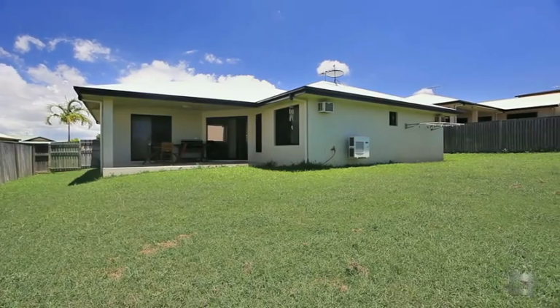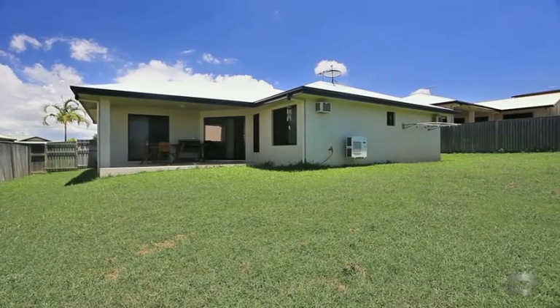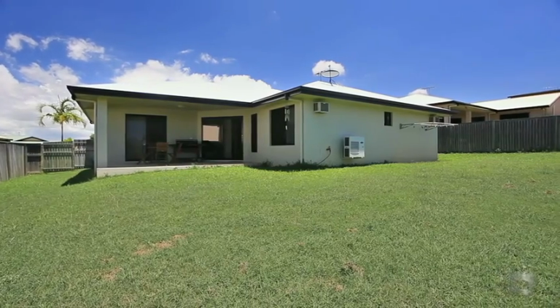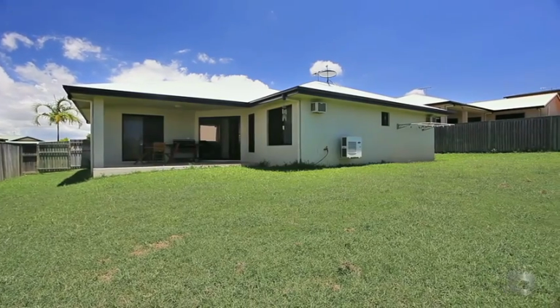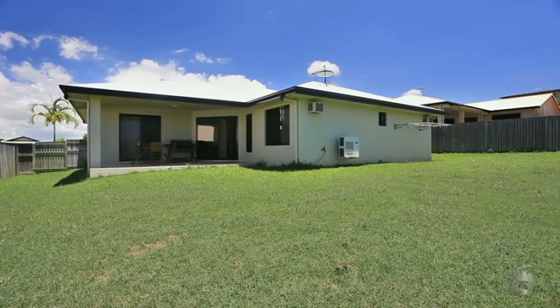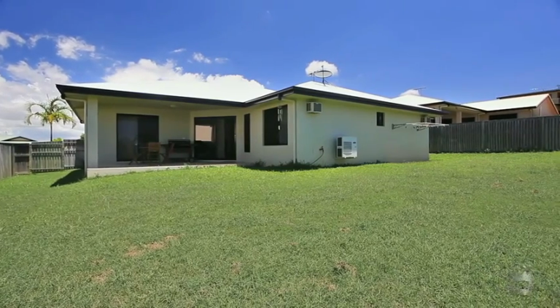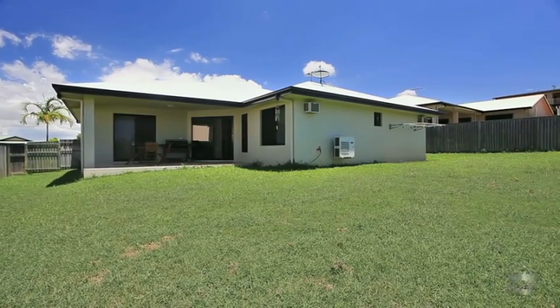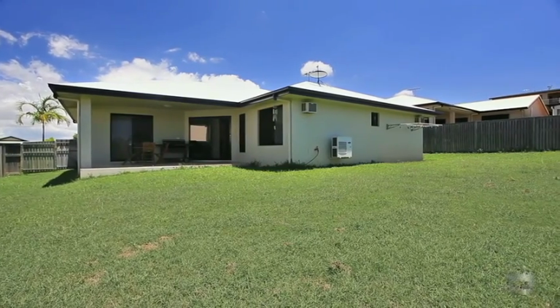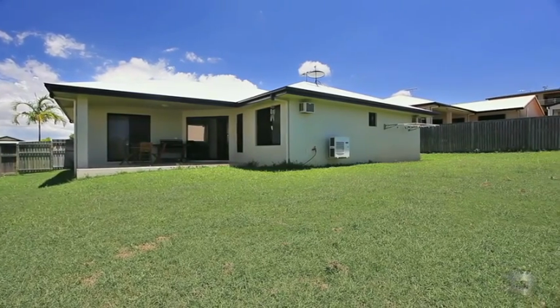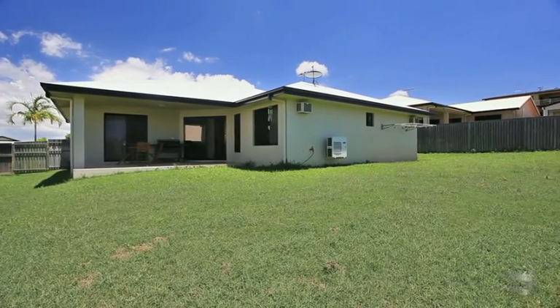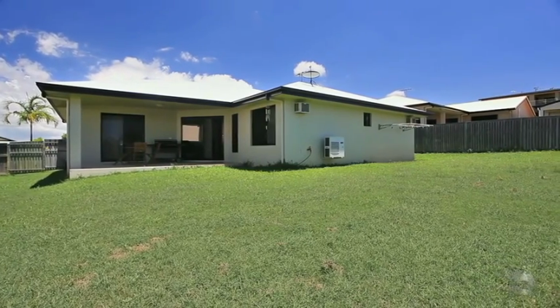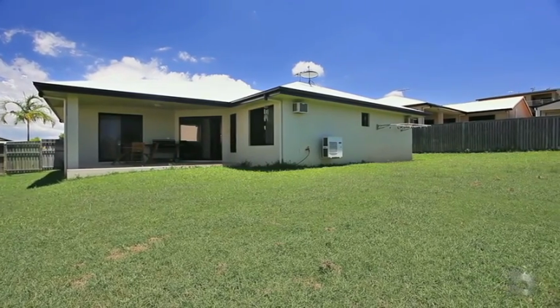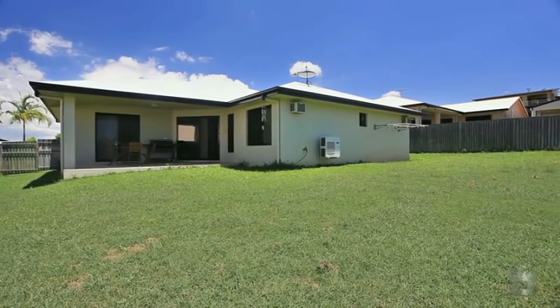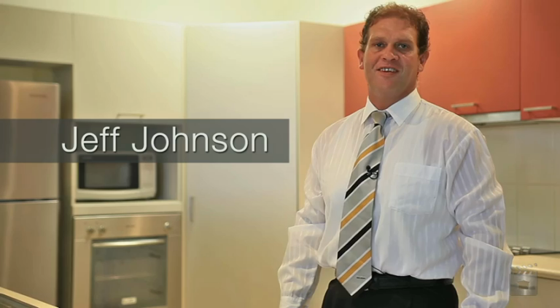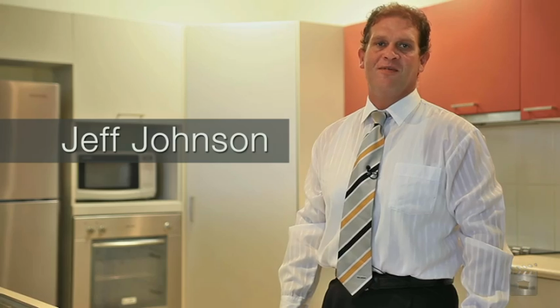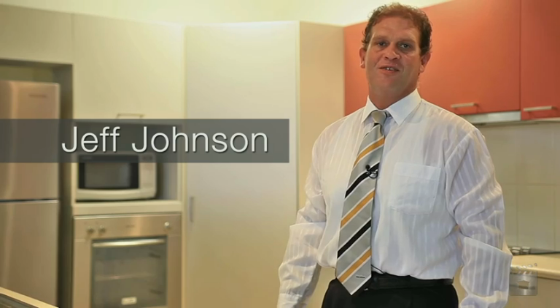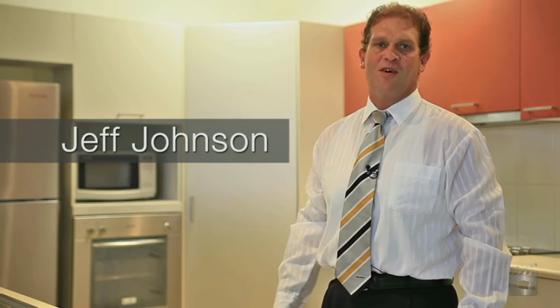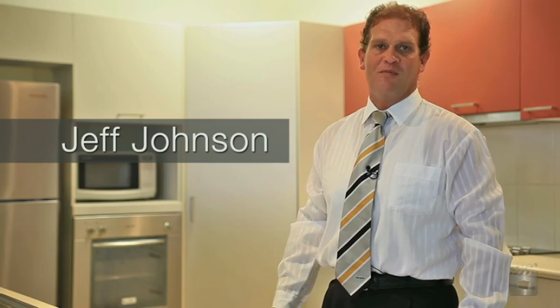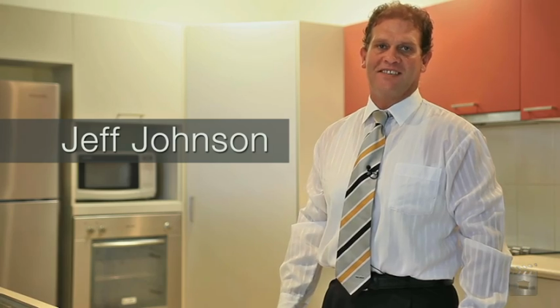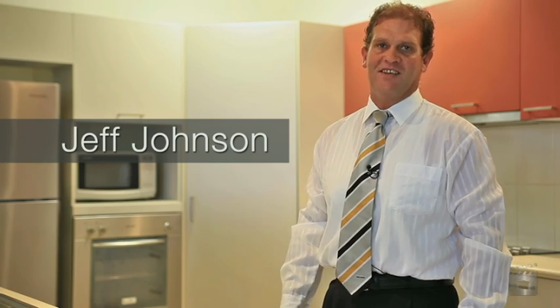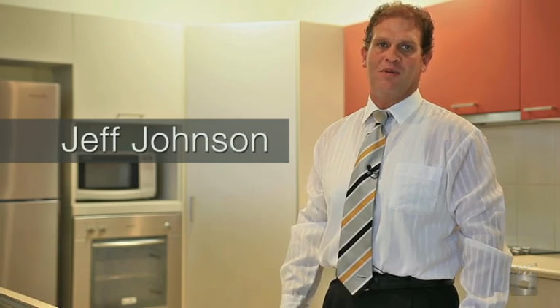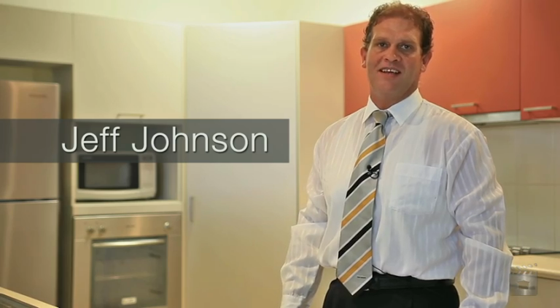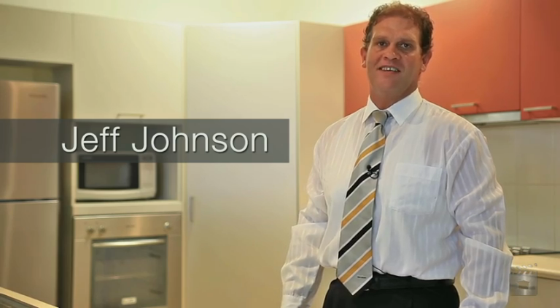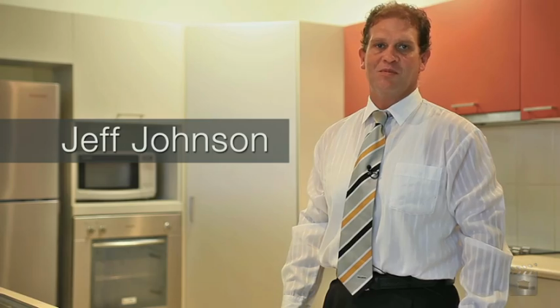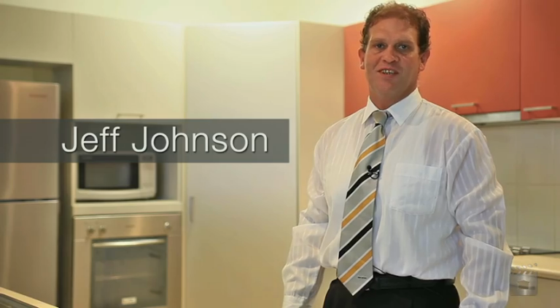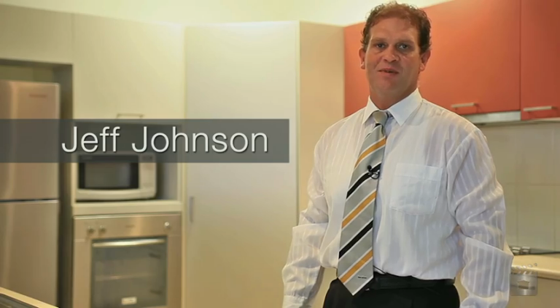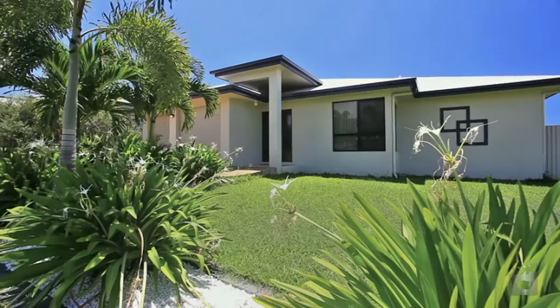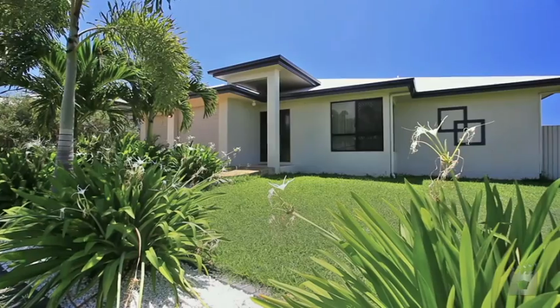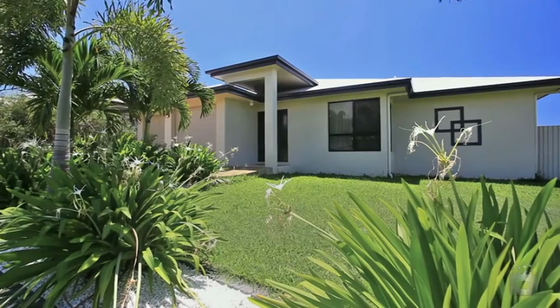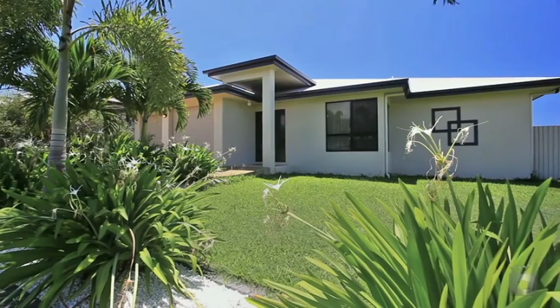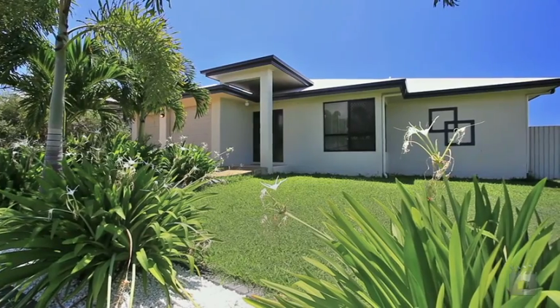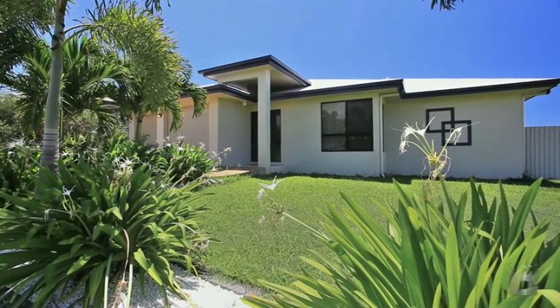Hello, I'm Geoff Johnson from Raywhite Townsville City. We're at 12 Baxendale Place in Bushland Beach. Let's have a look.